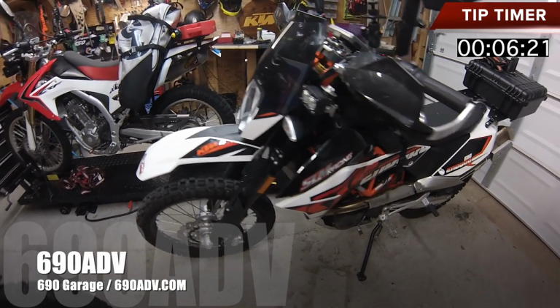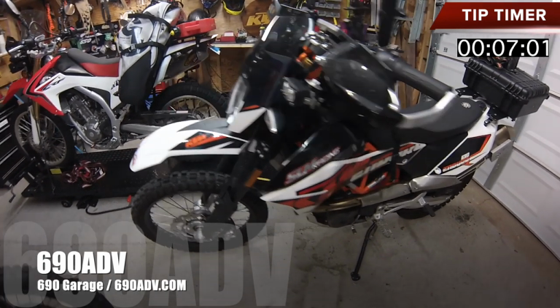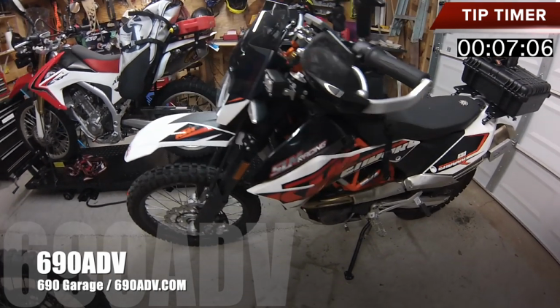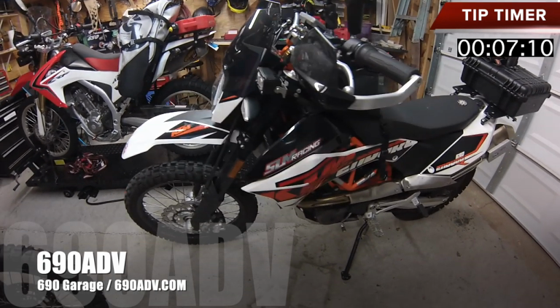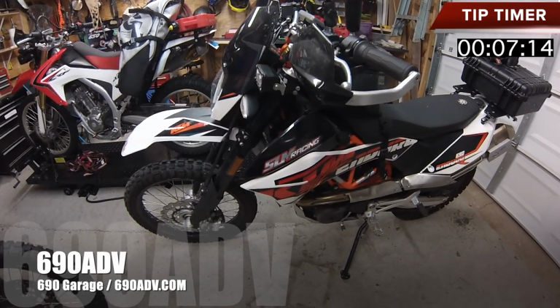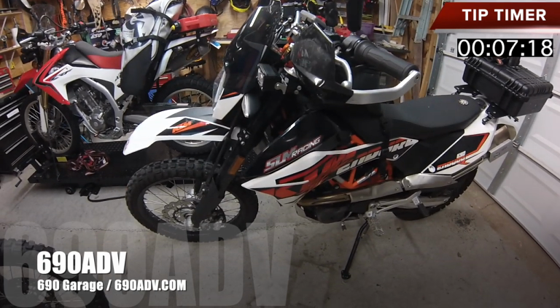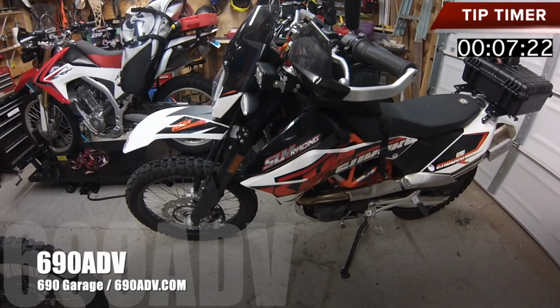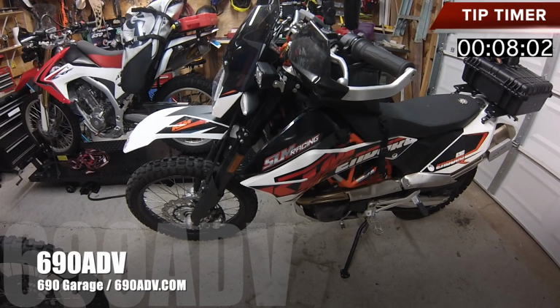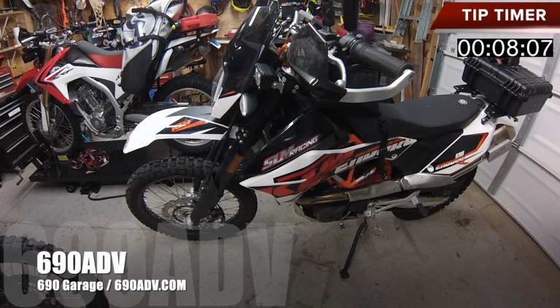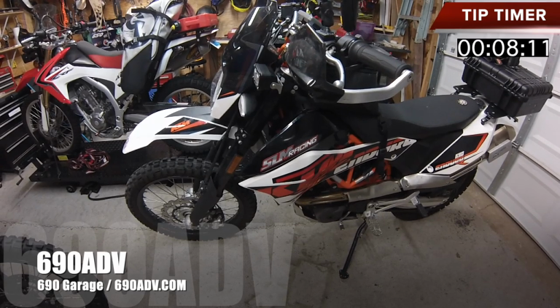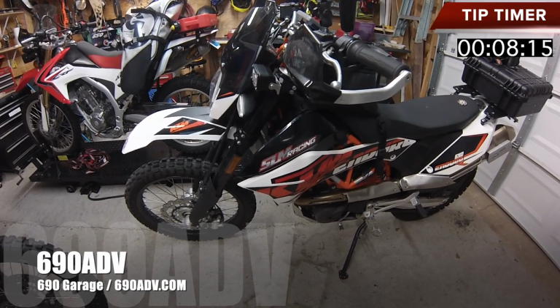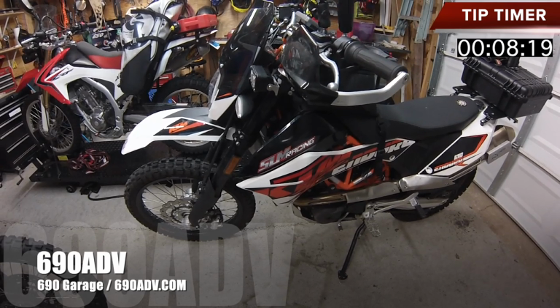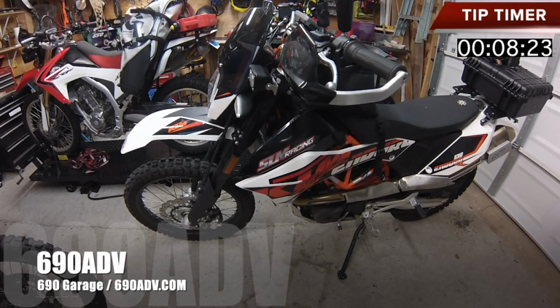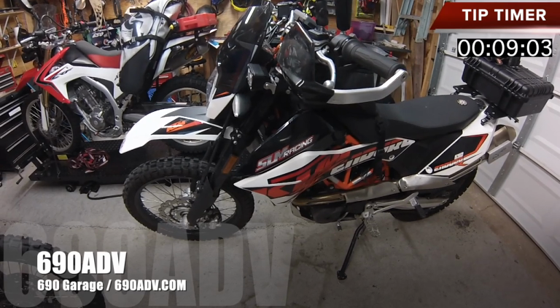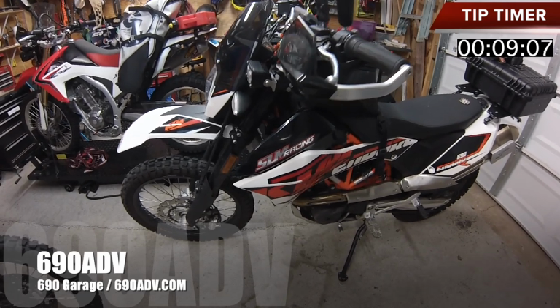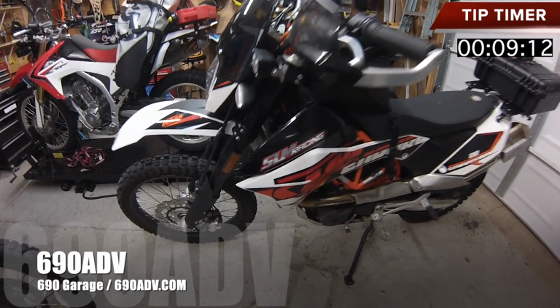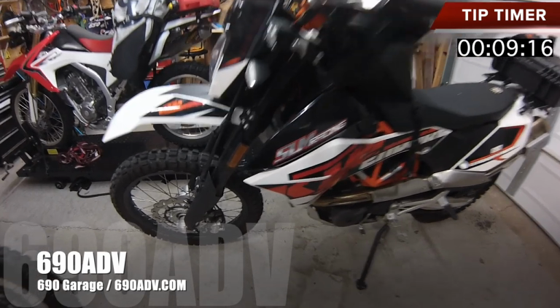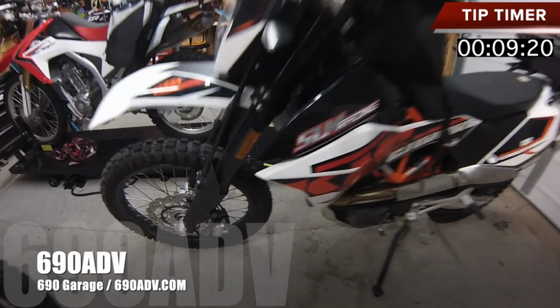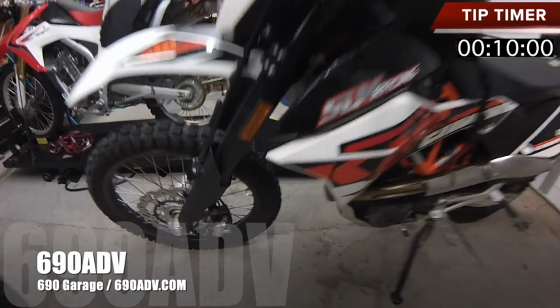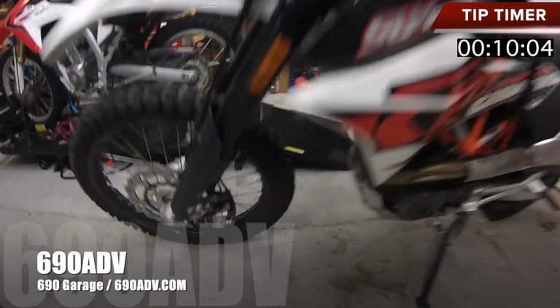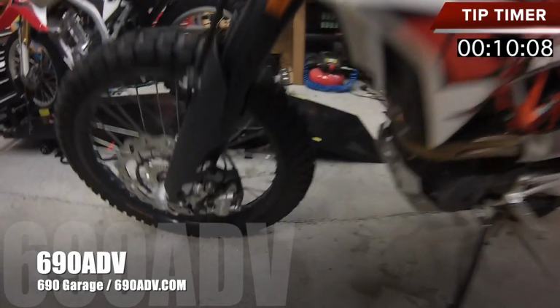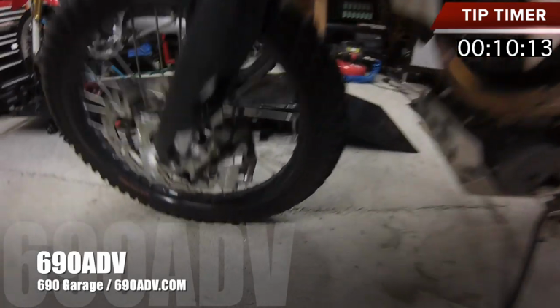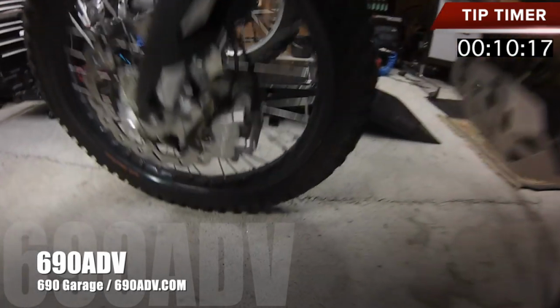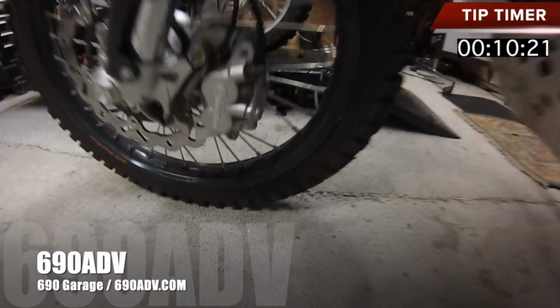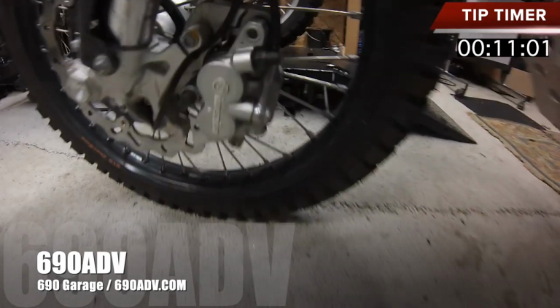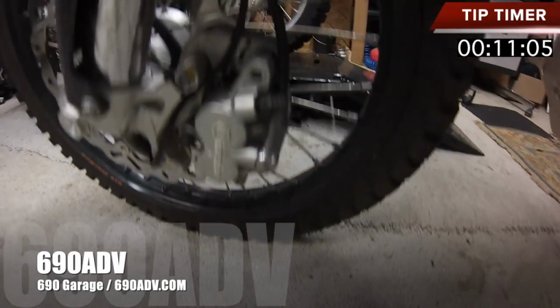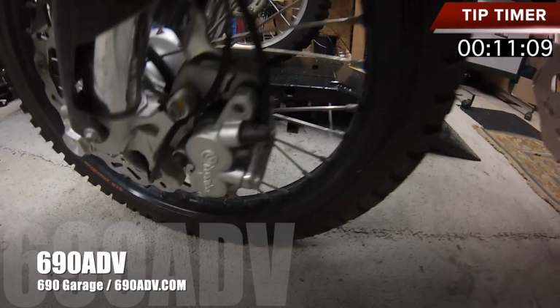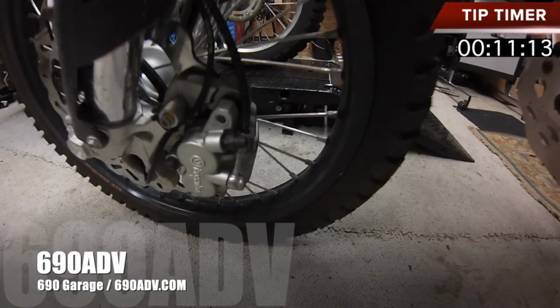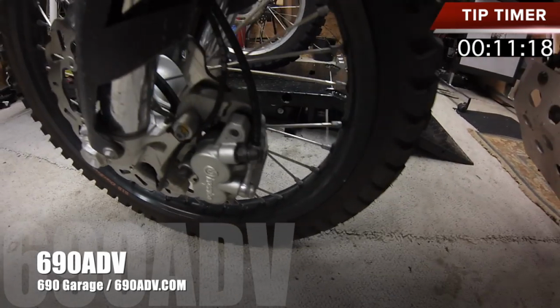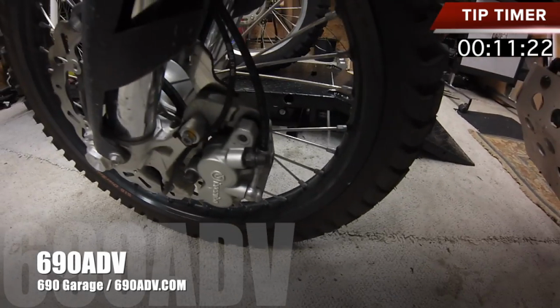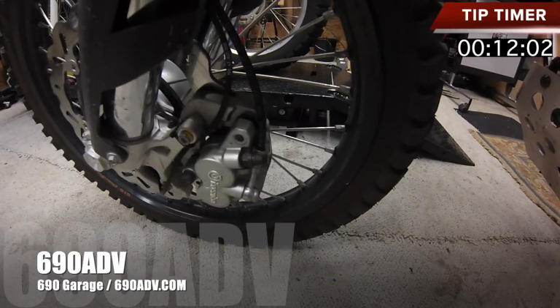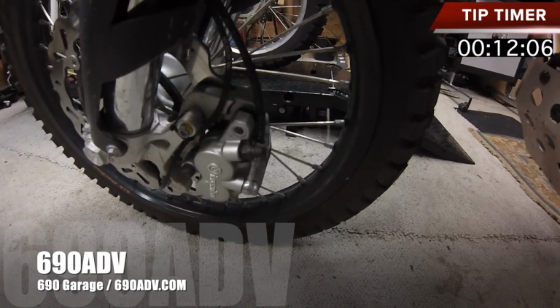One thing you definitely want to periodically check on your bike is your brake pads.